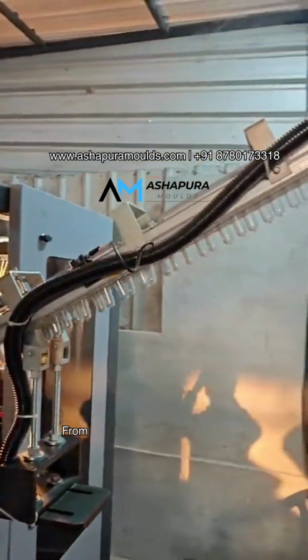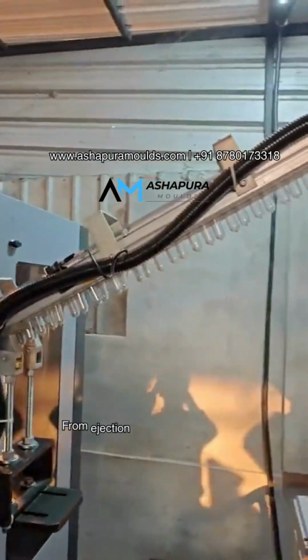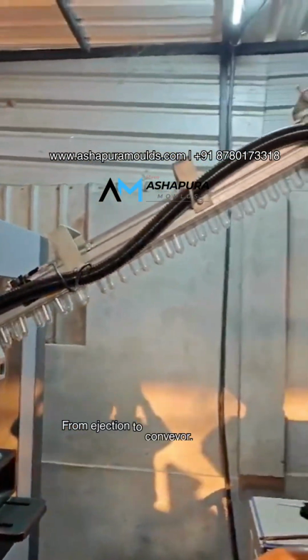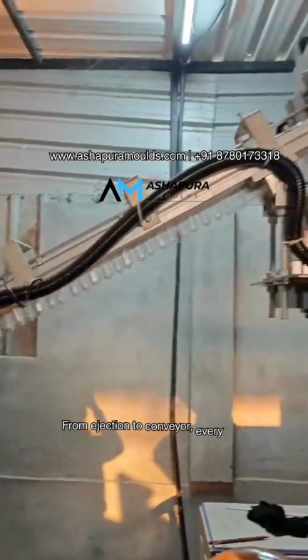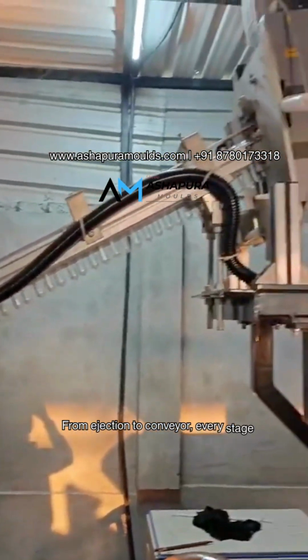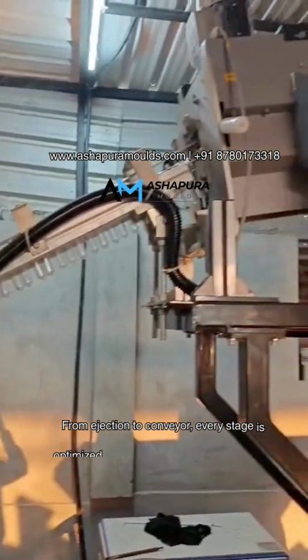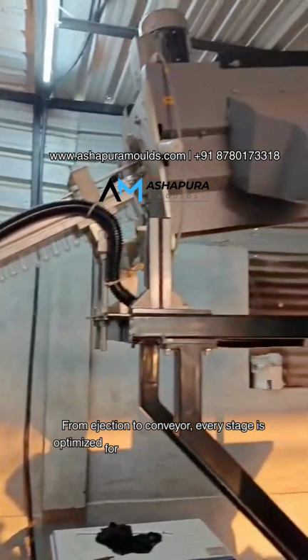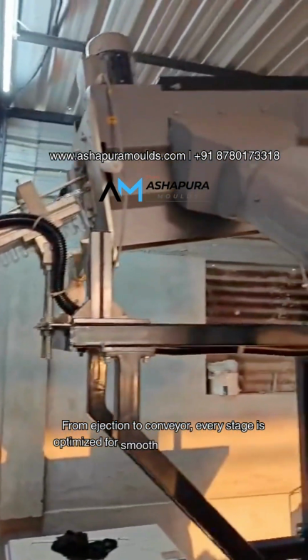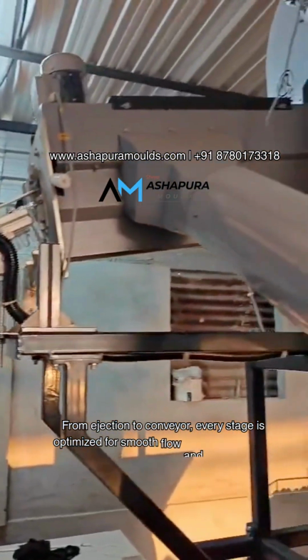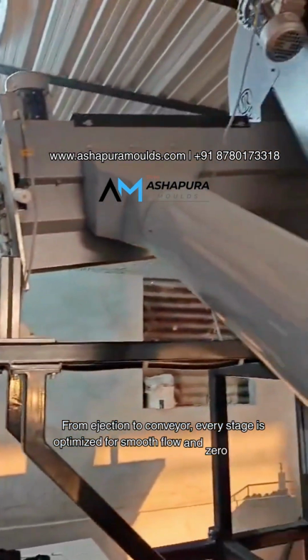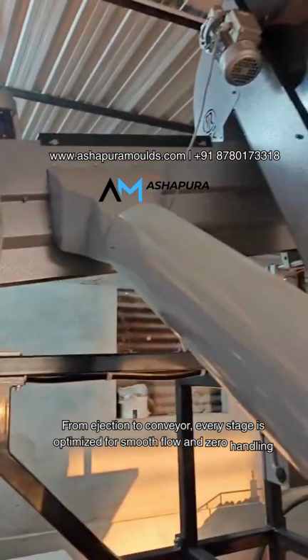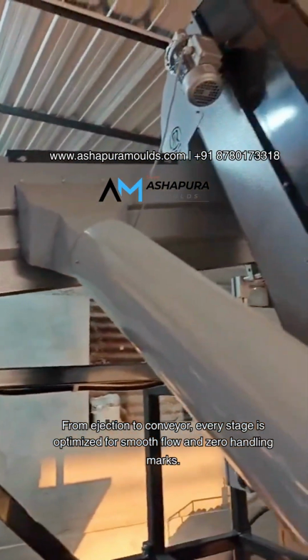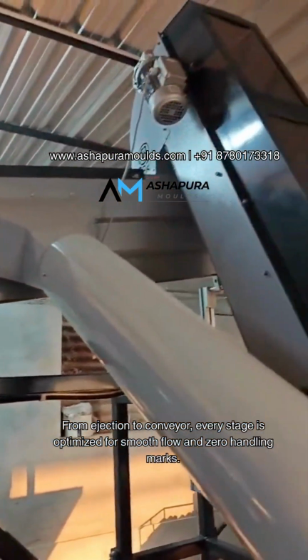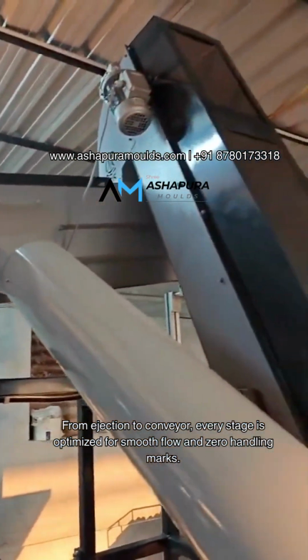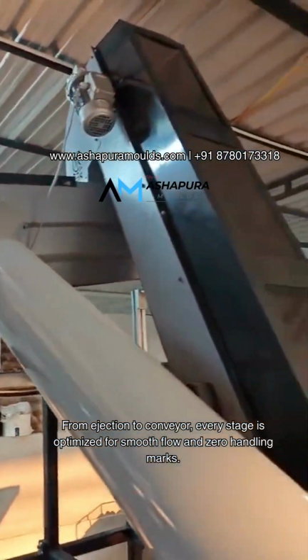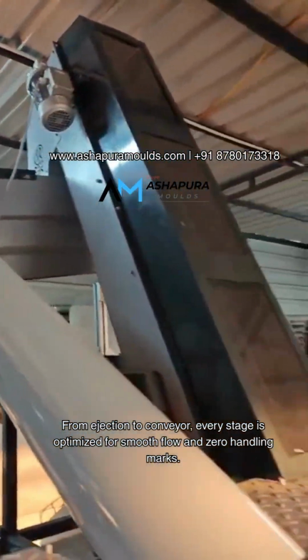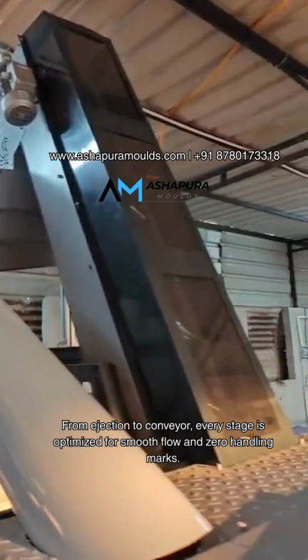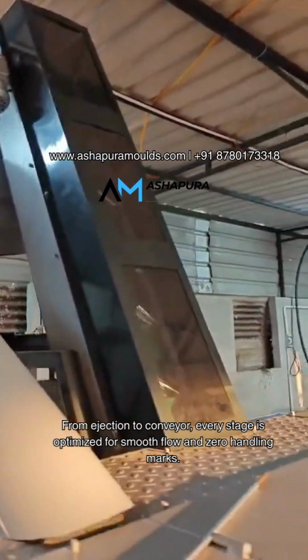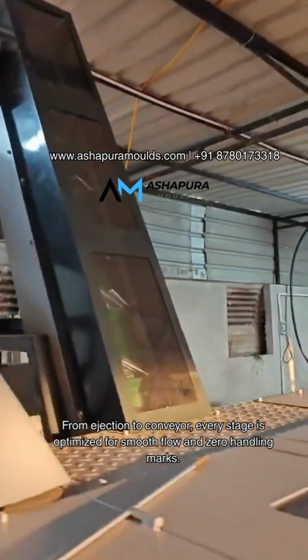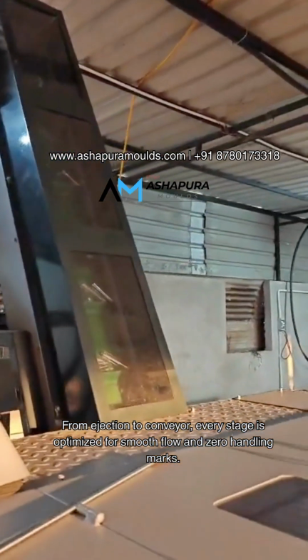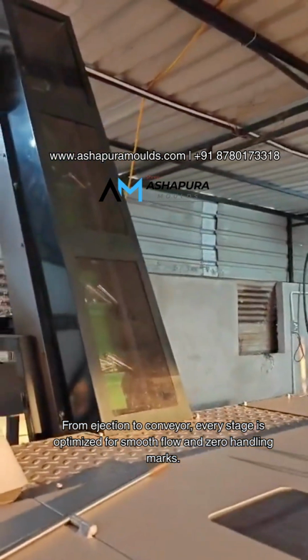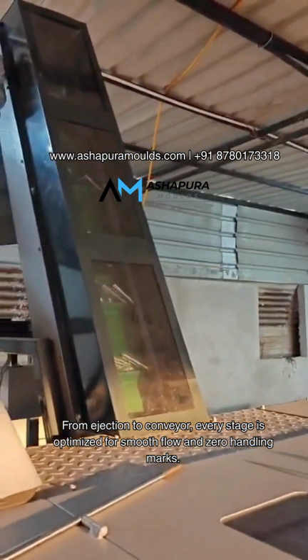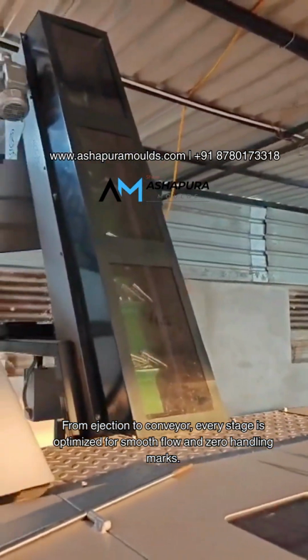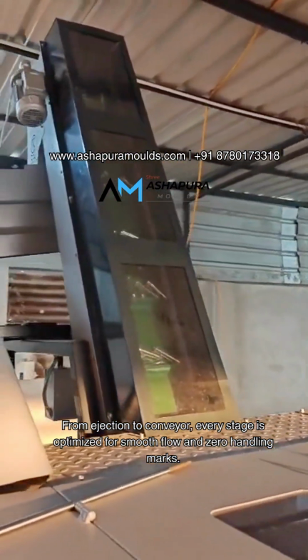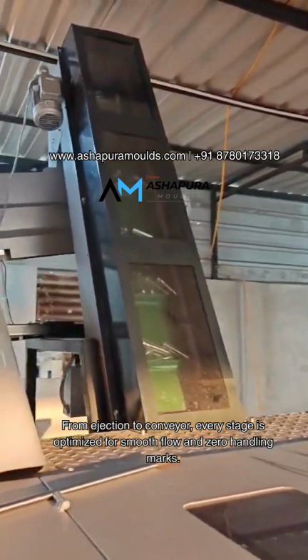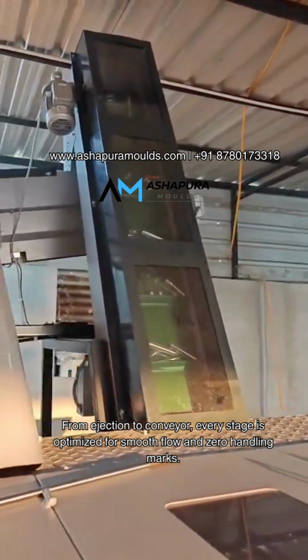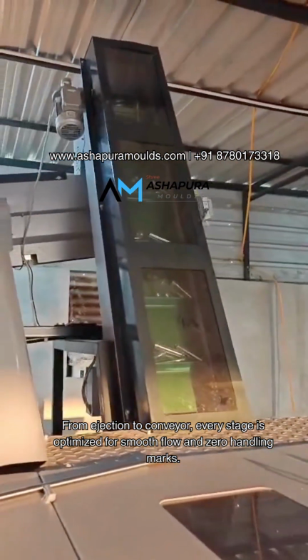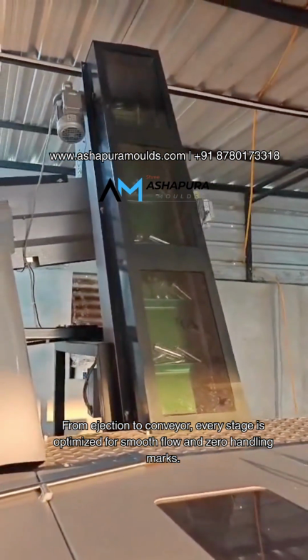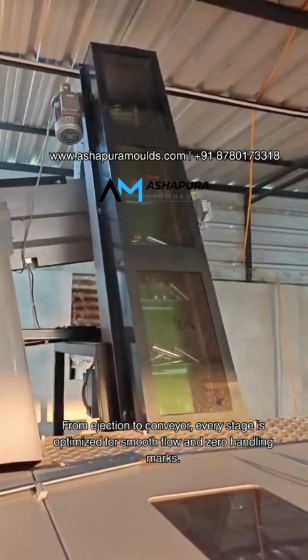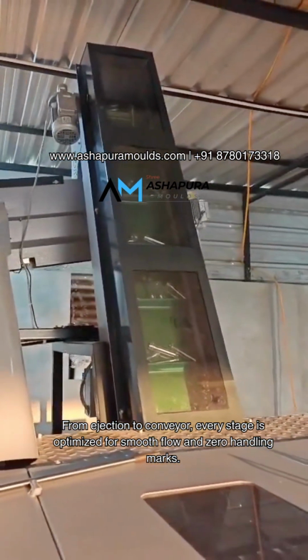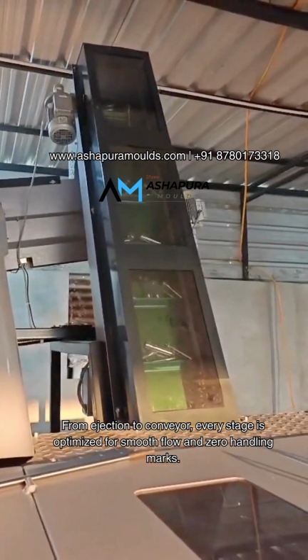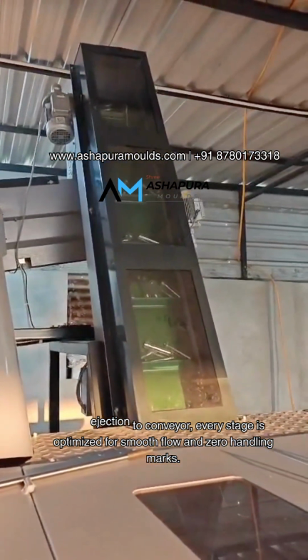From ejection to conveyor, every stage is optimized for smooth flow and zero handling marks.